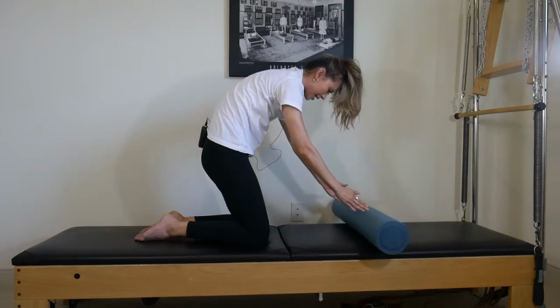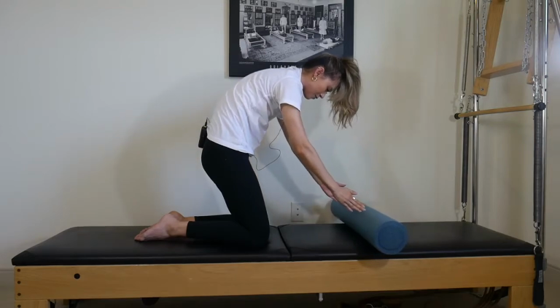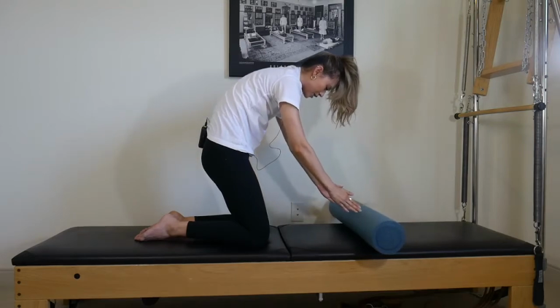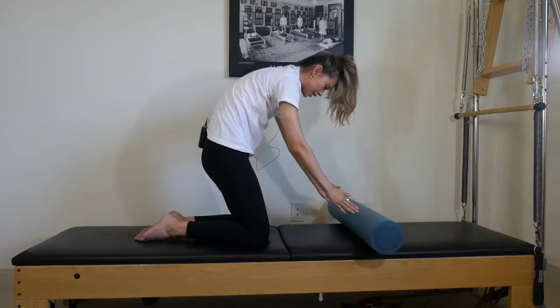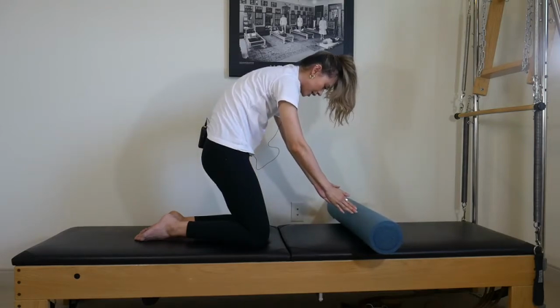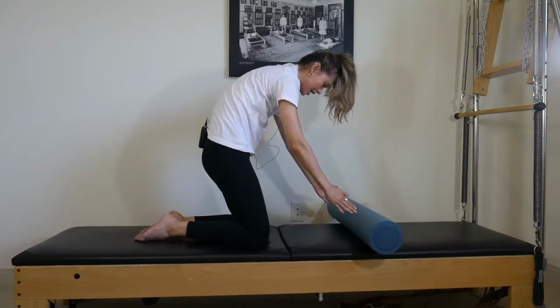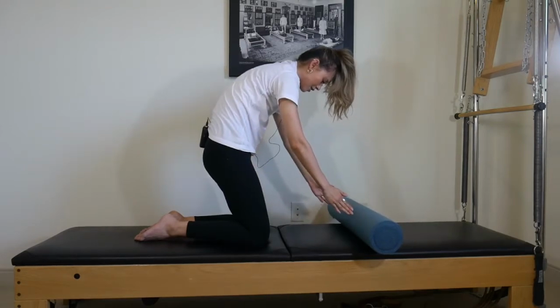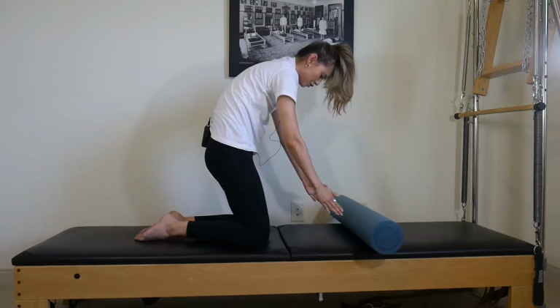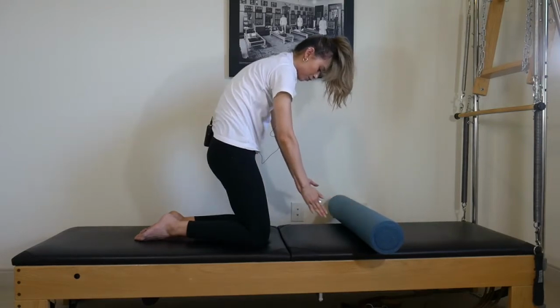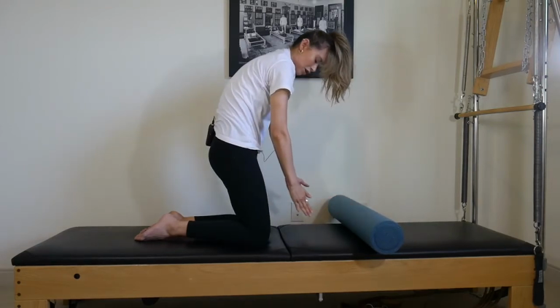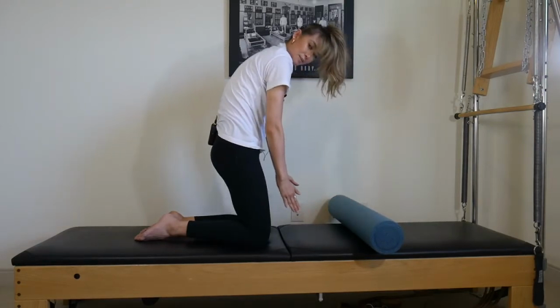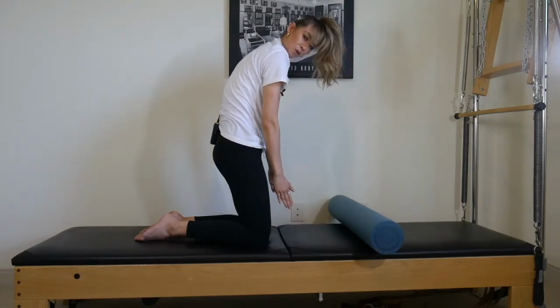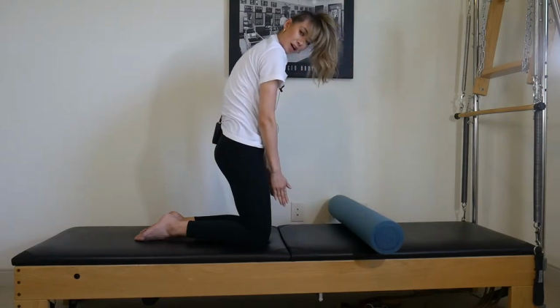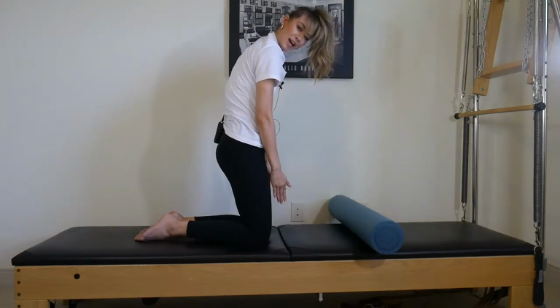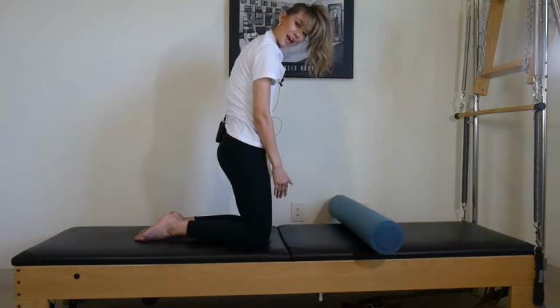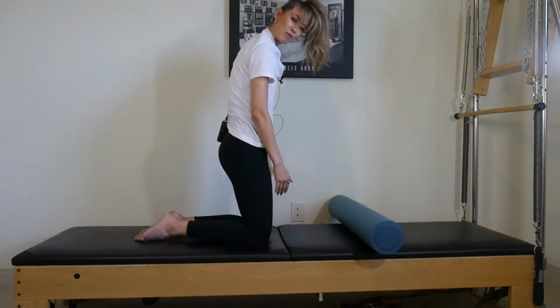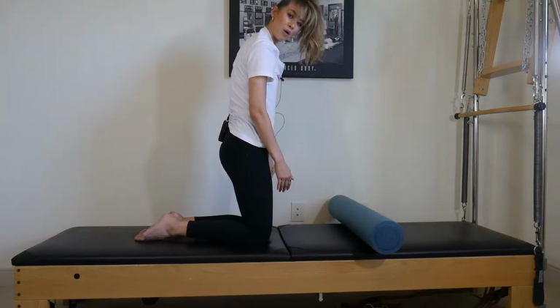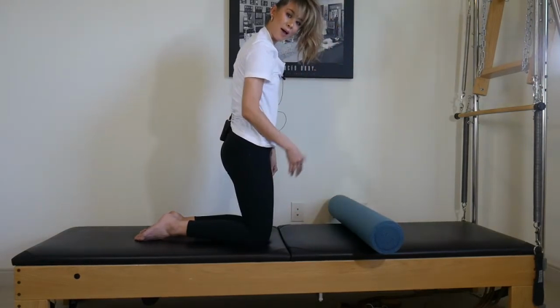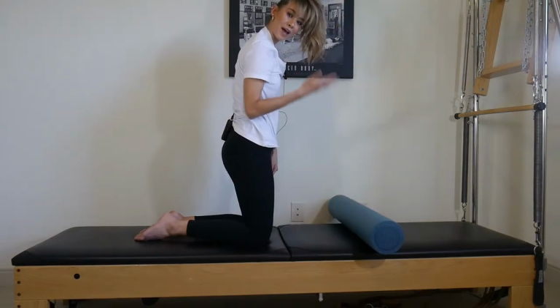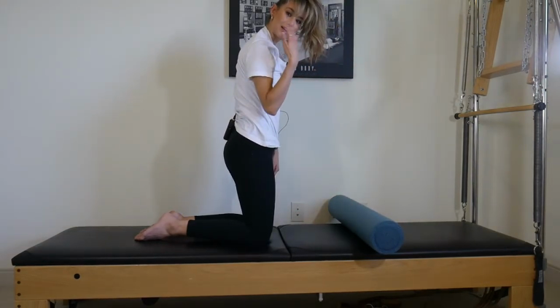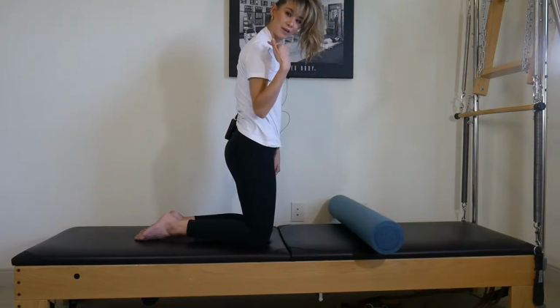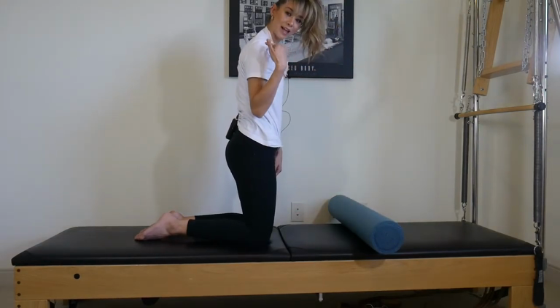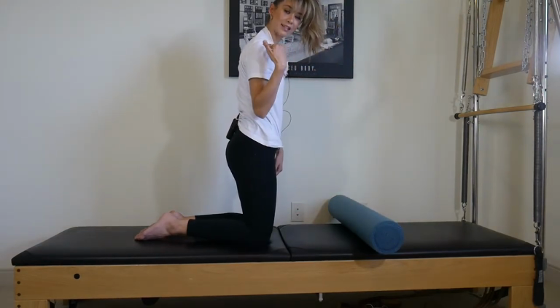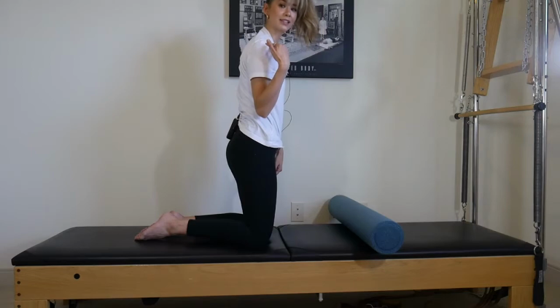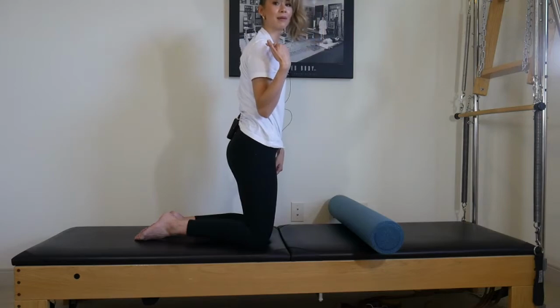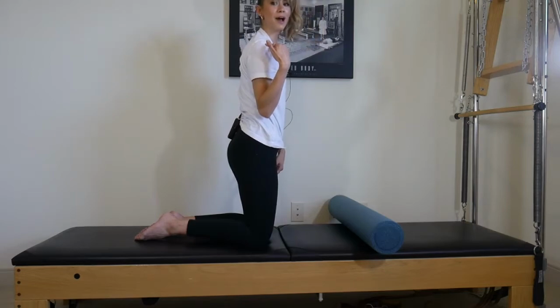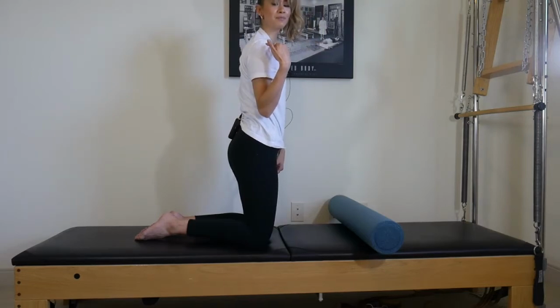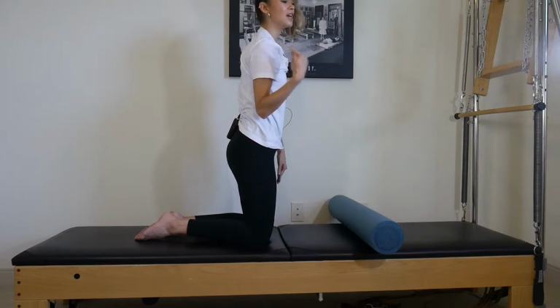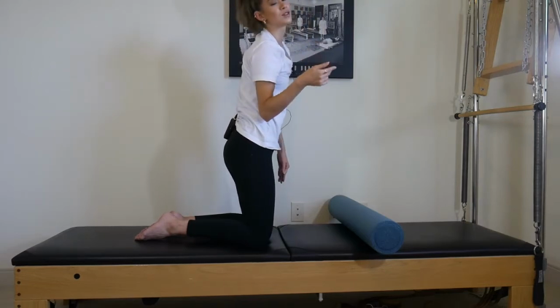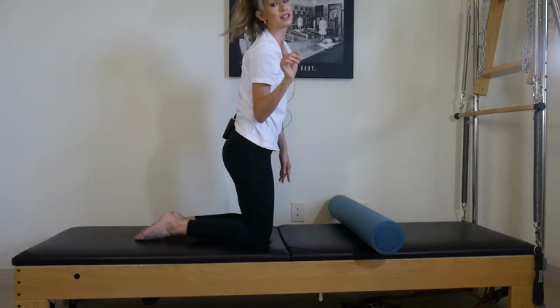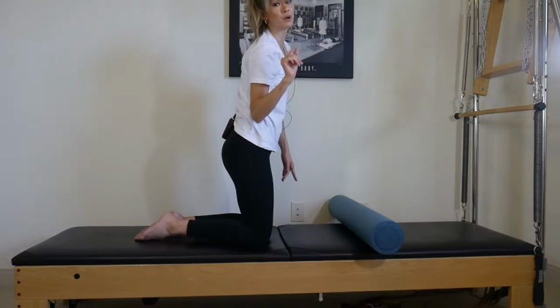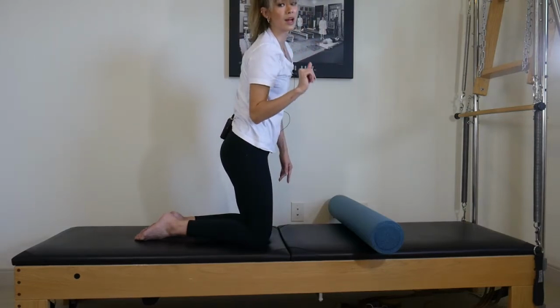Once you're done, you can just bring your hips forward and roll up — head can be the last thing to come up. So that's number one, cat.